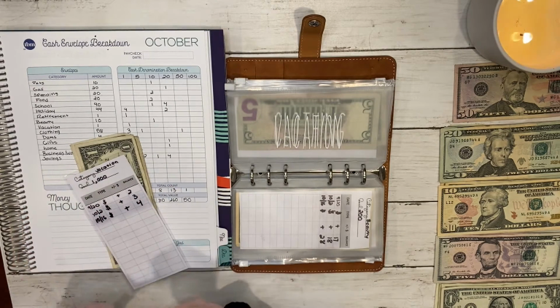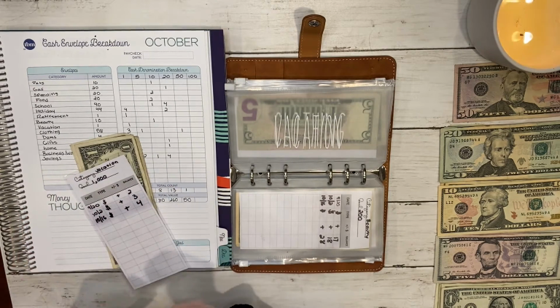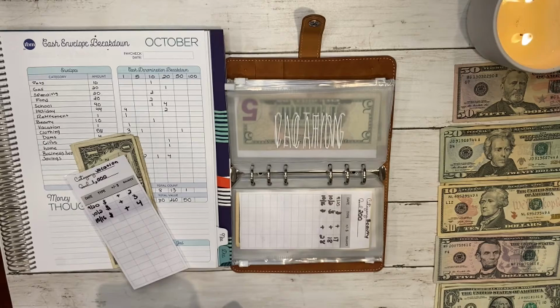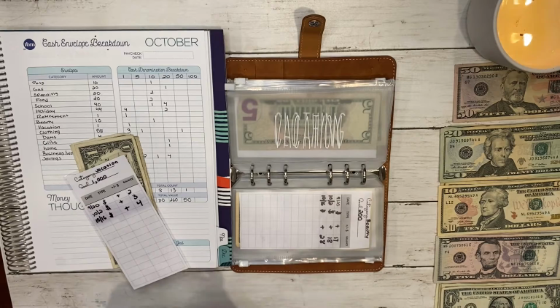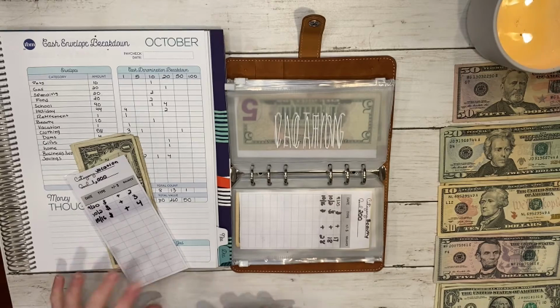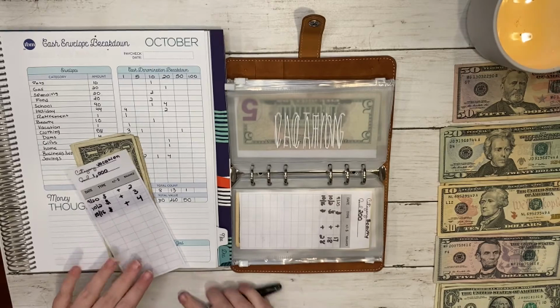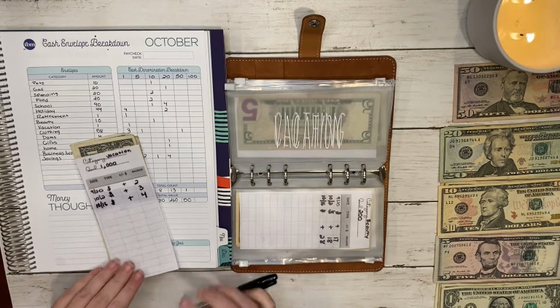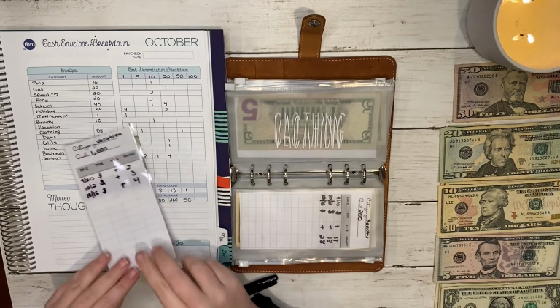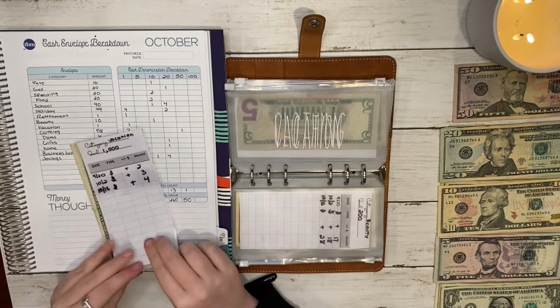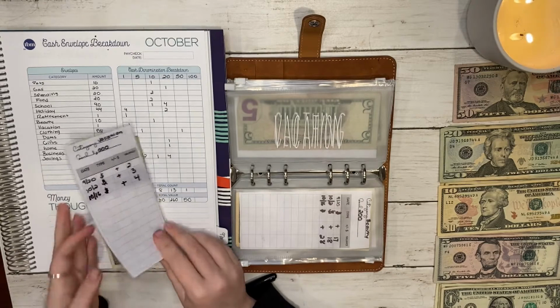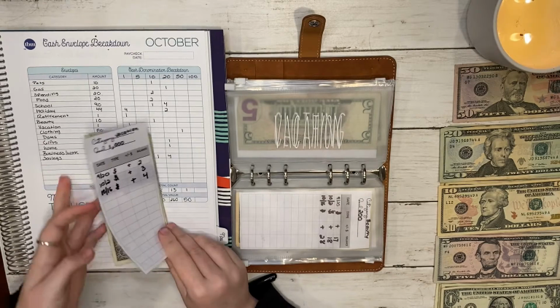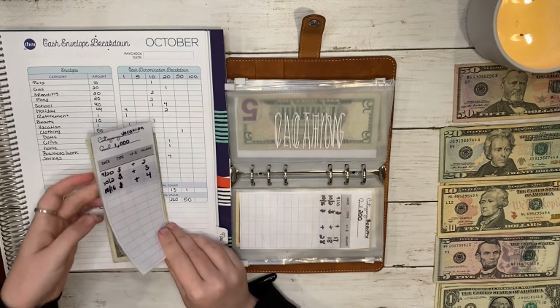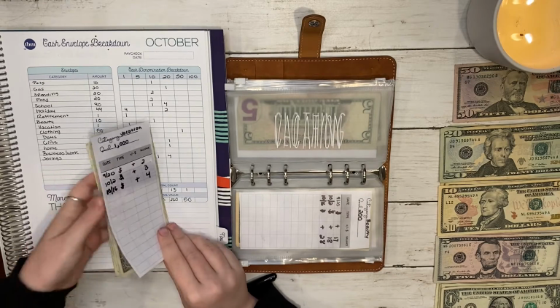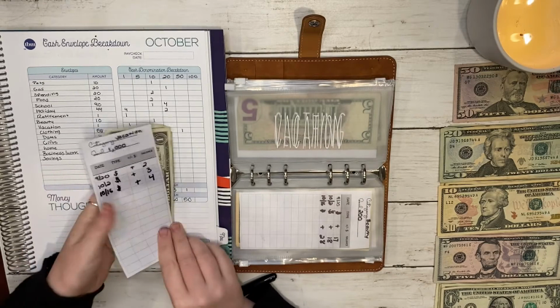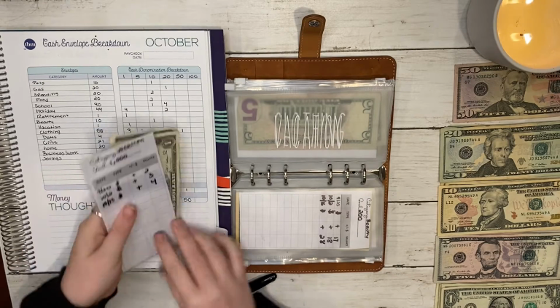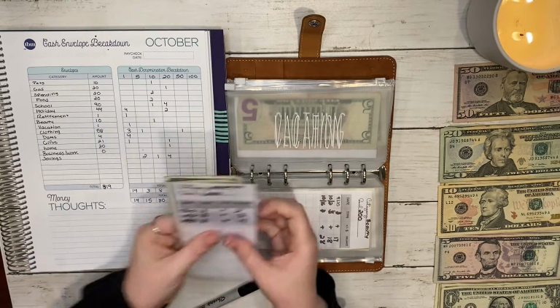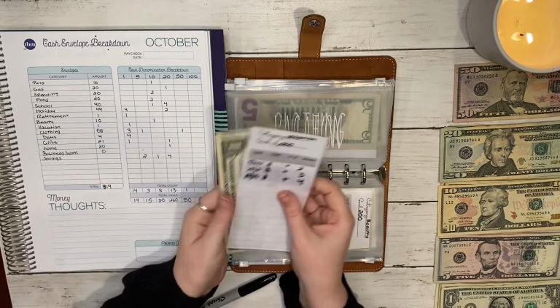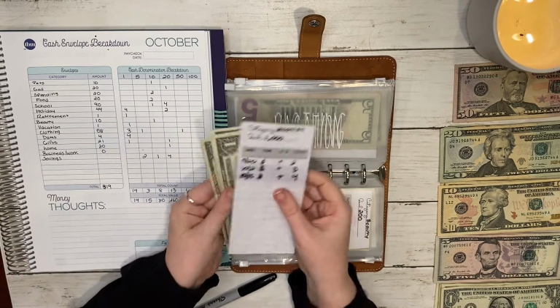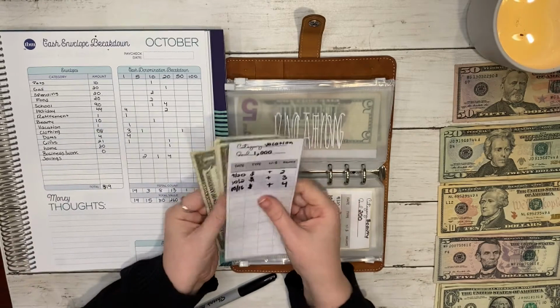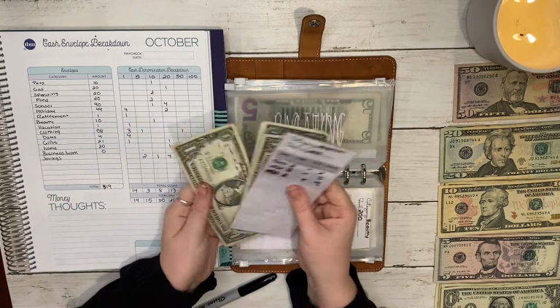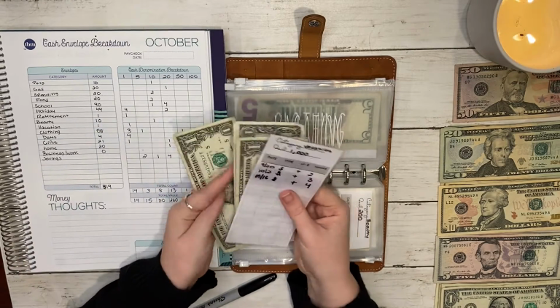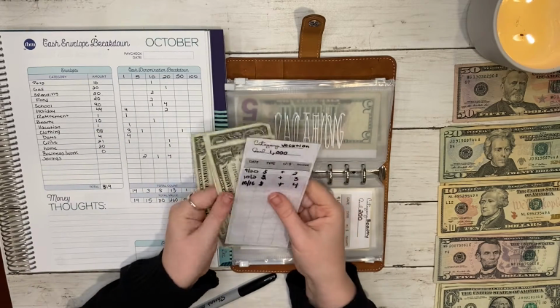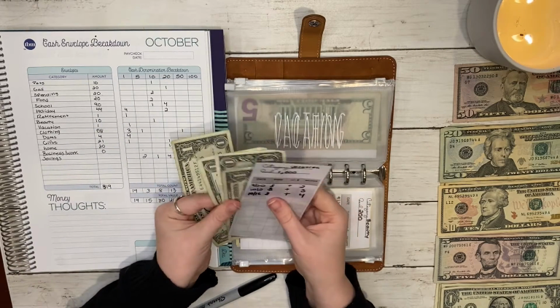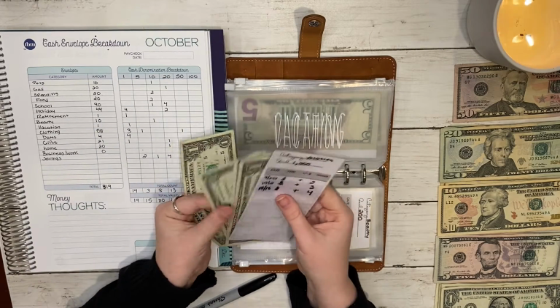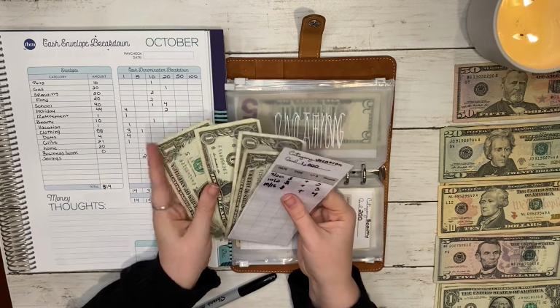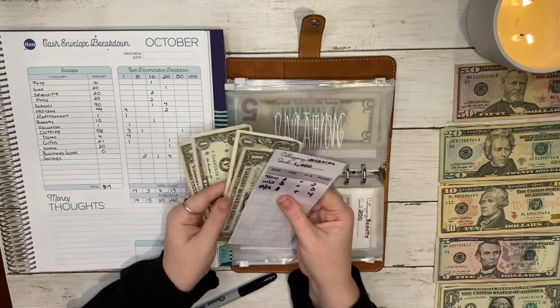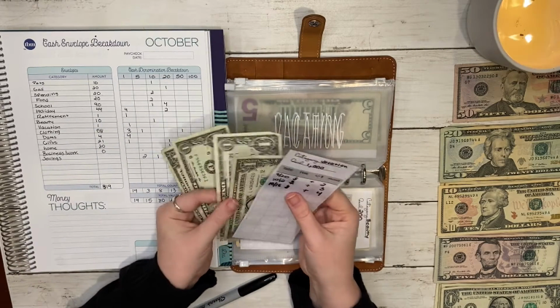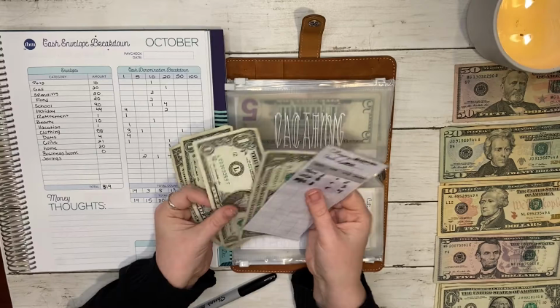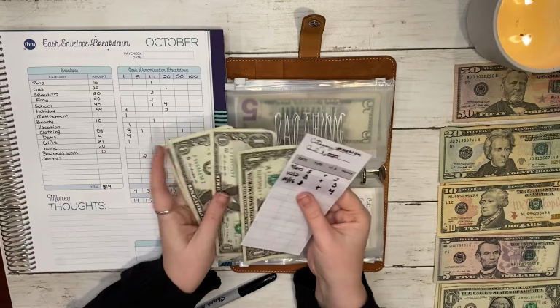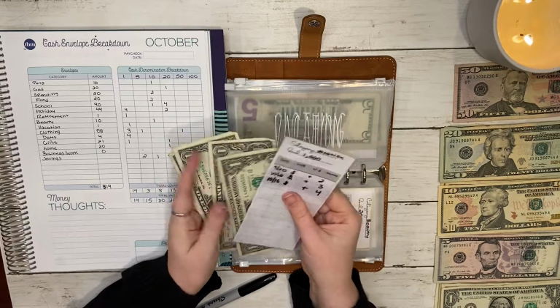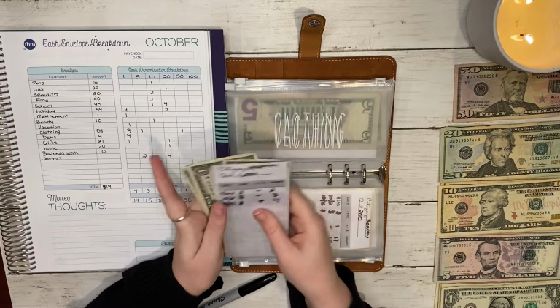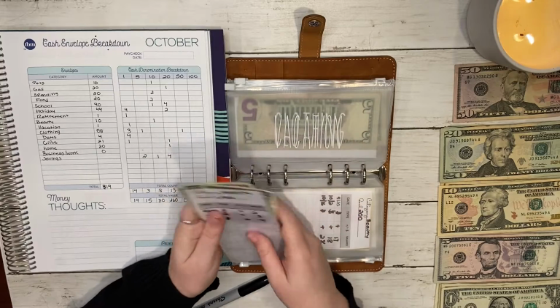Vacation now has four dollars: one, two, three, and four.